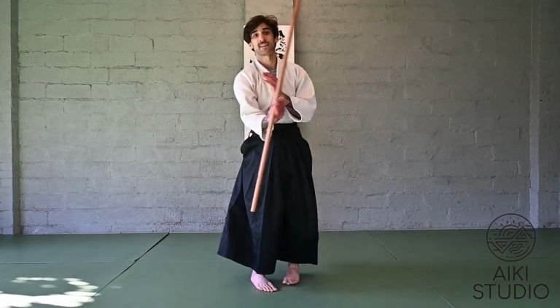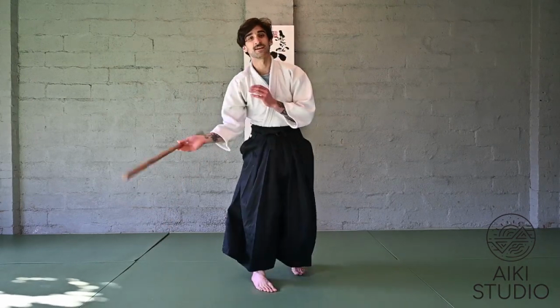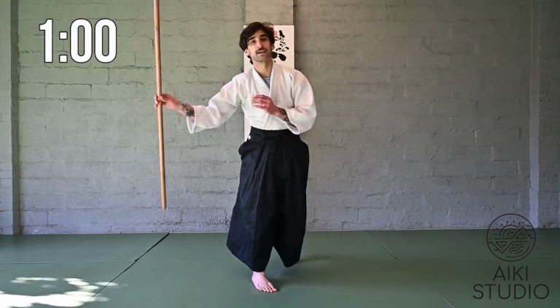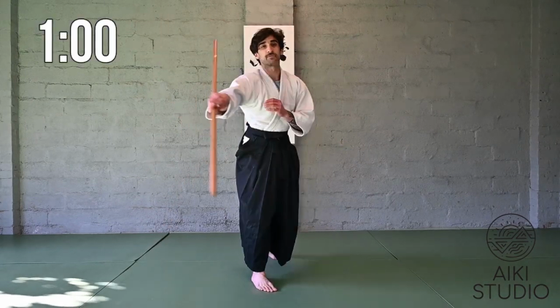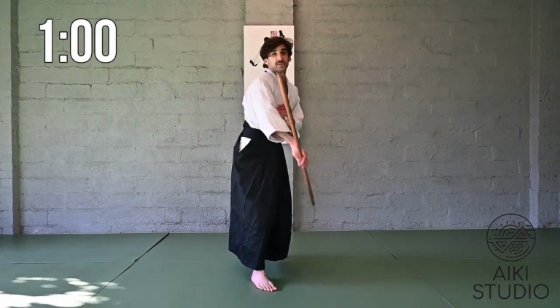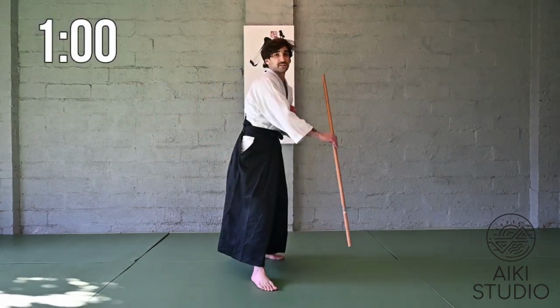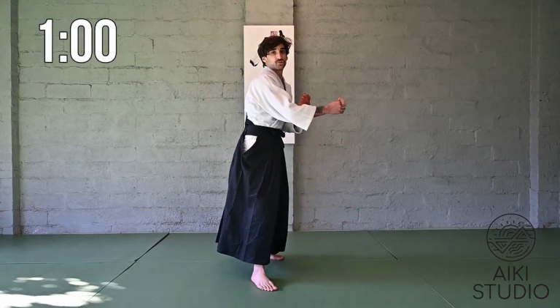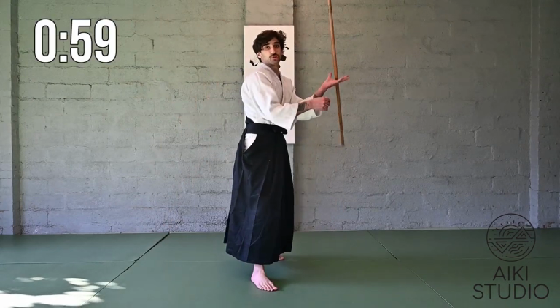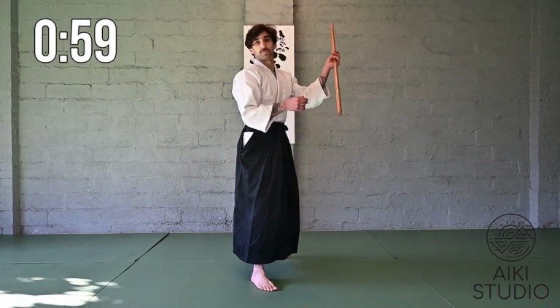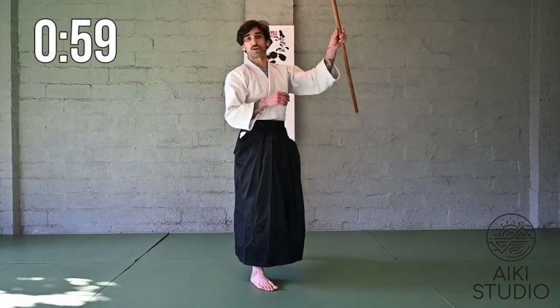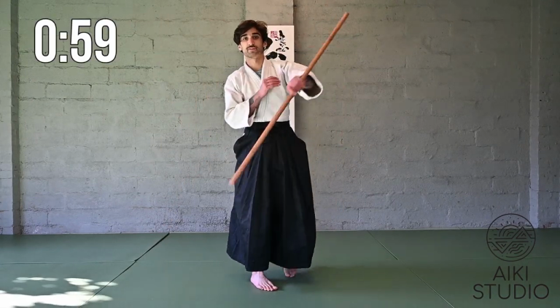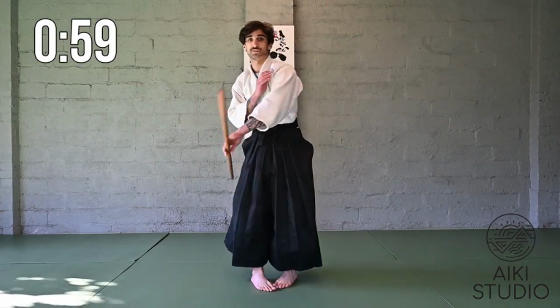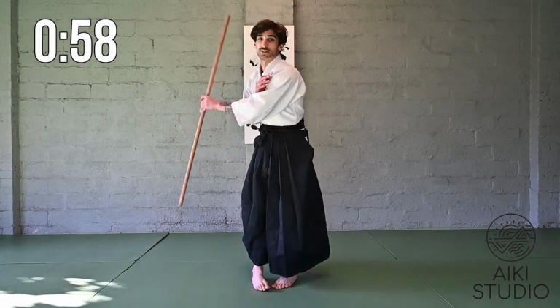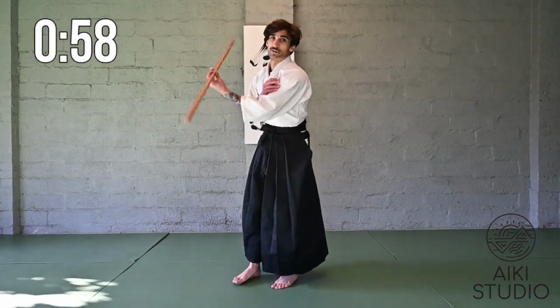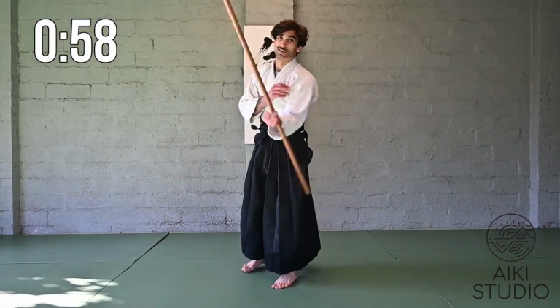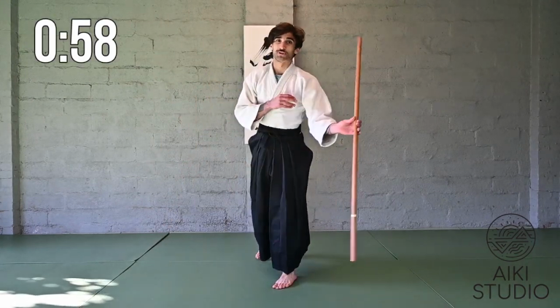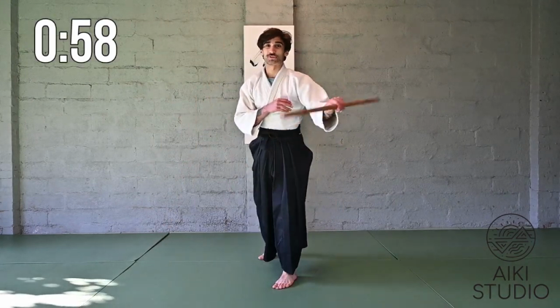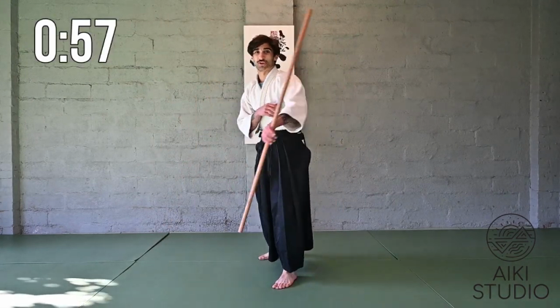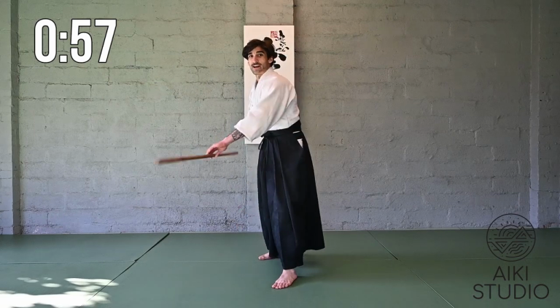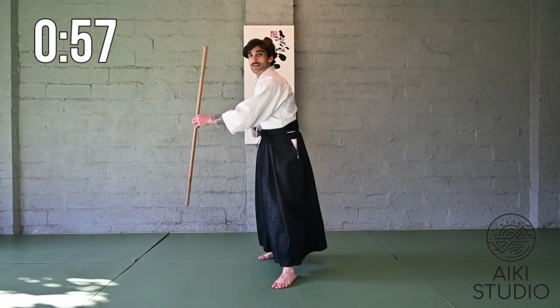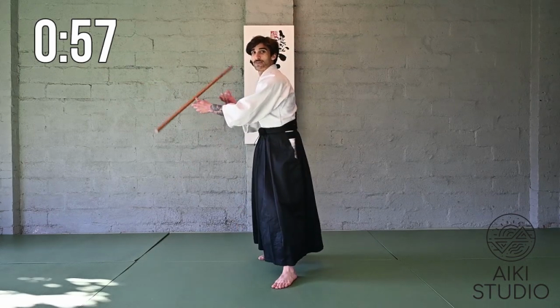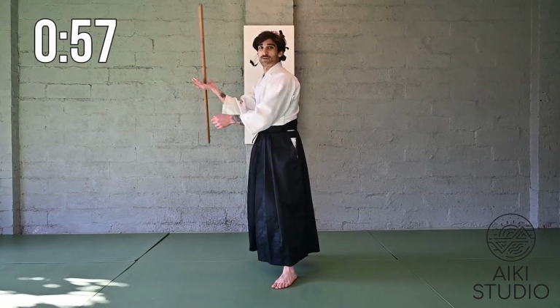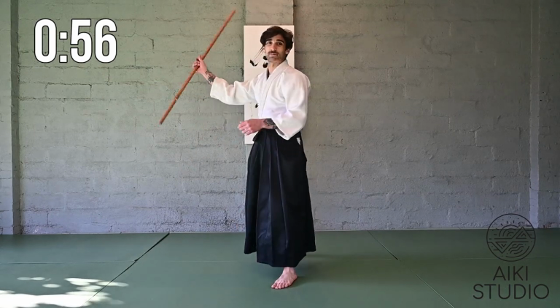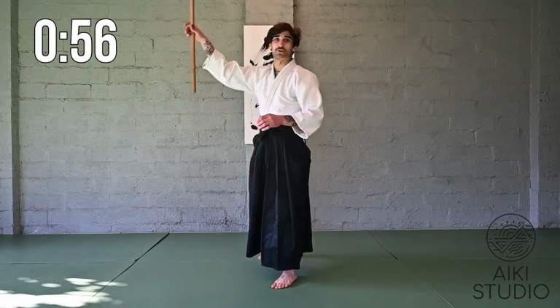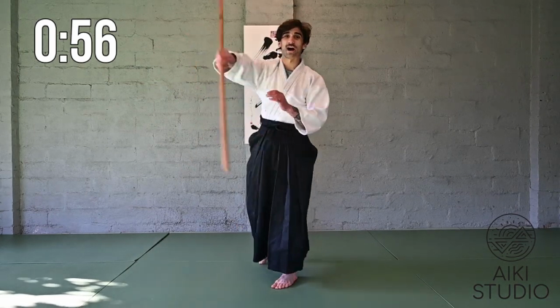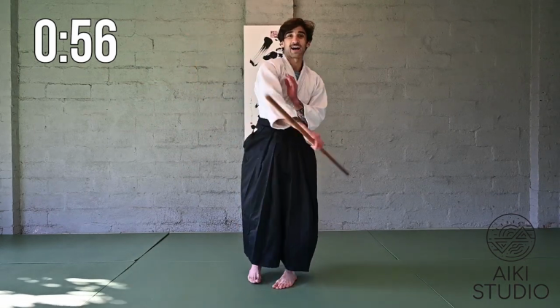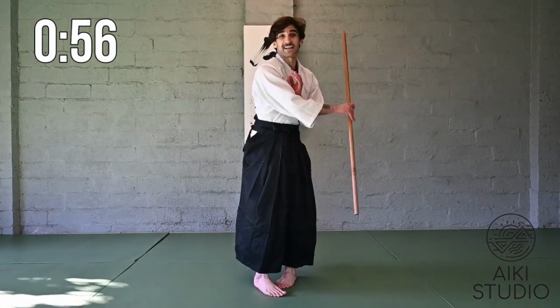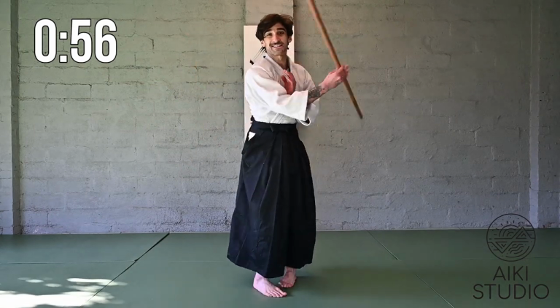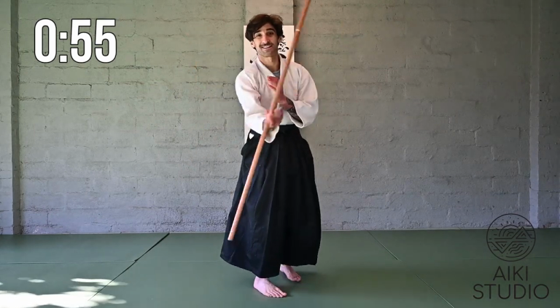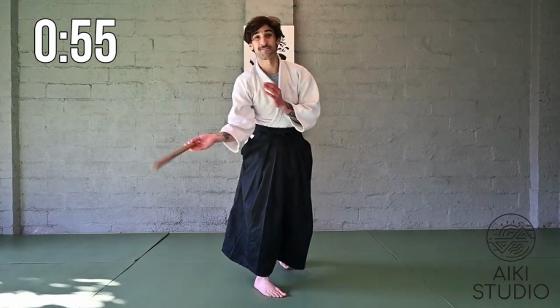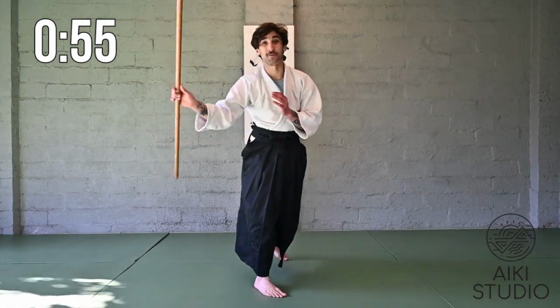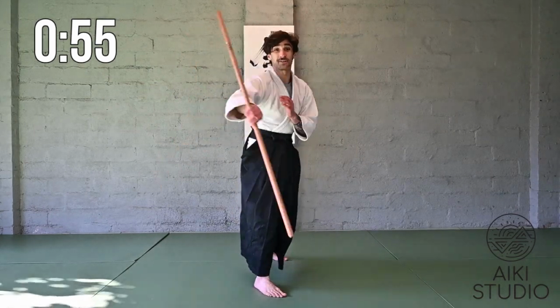If you're feeling super confident, you can try while keeping your eyes forward.